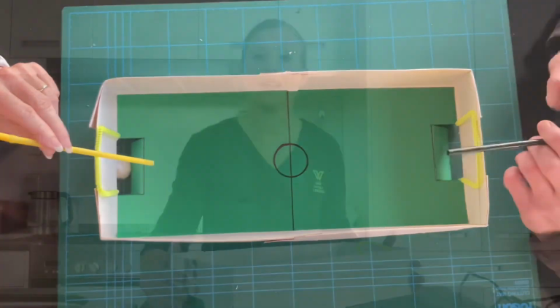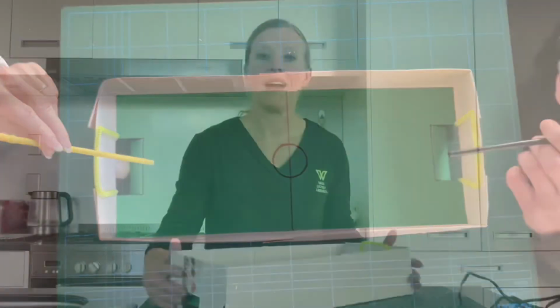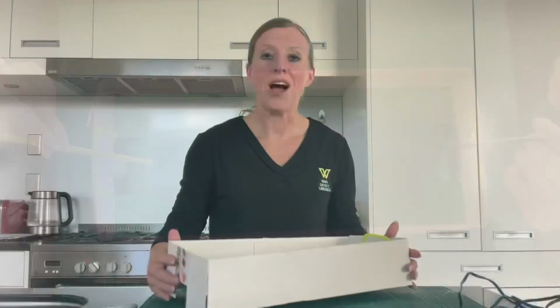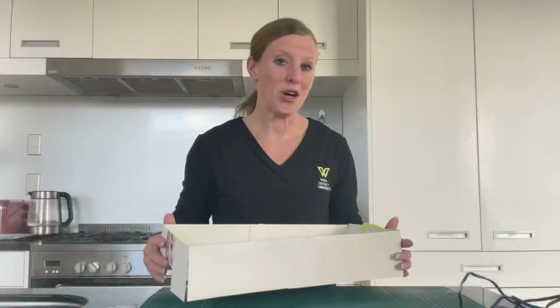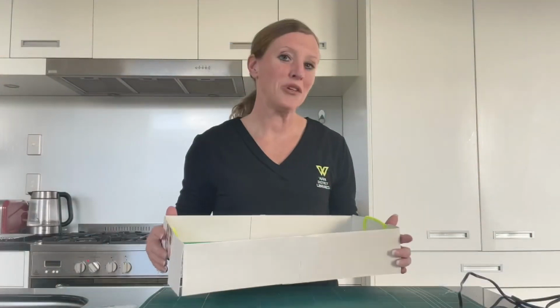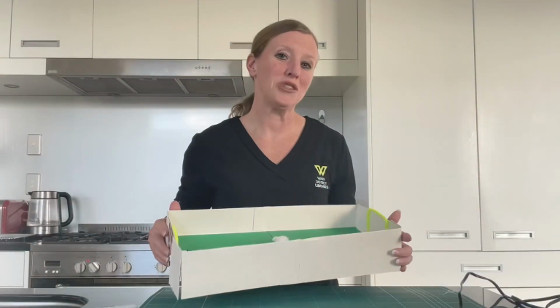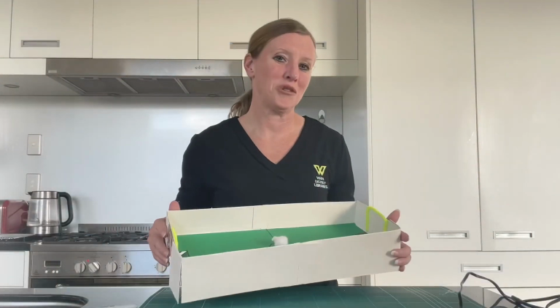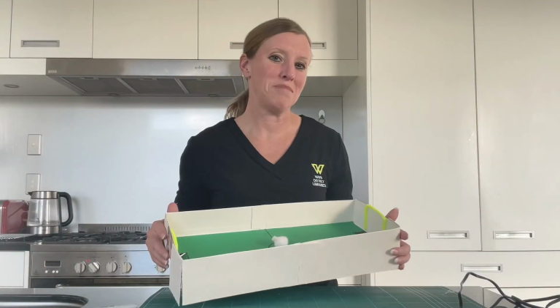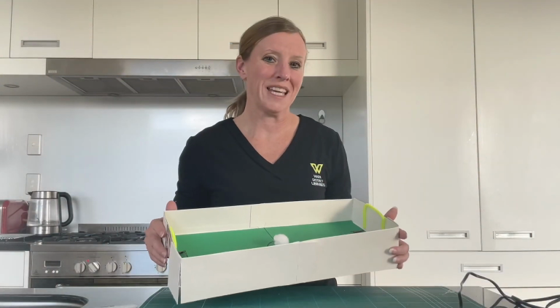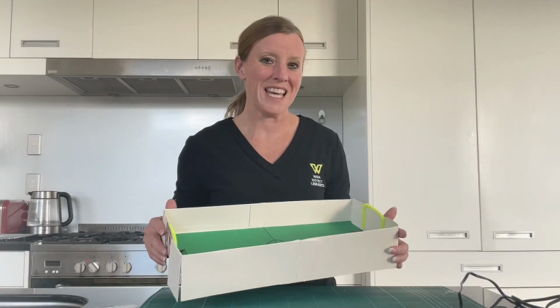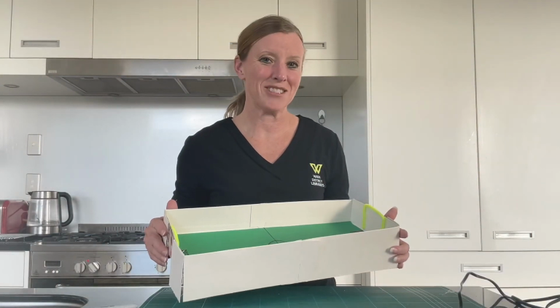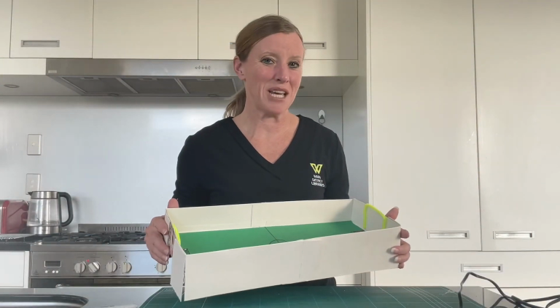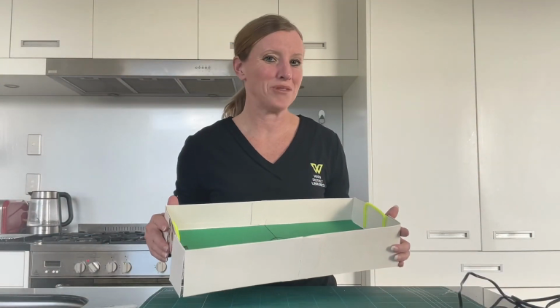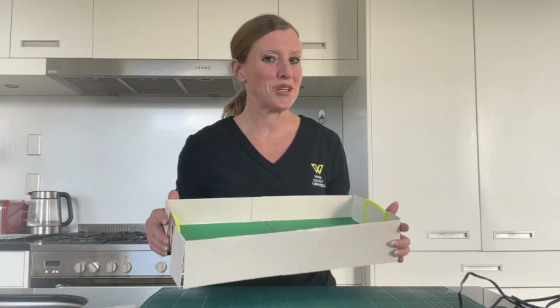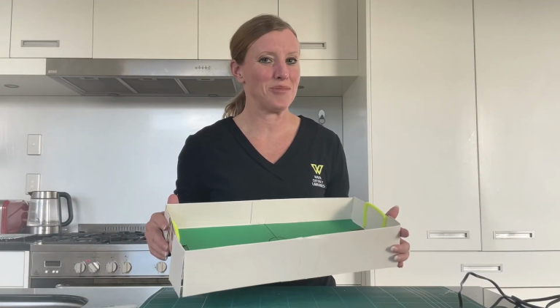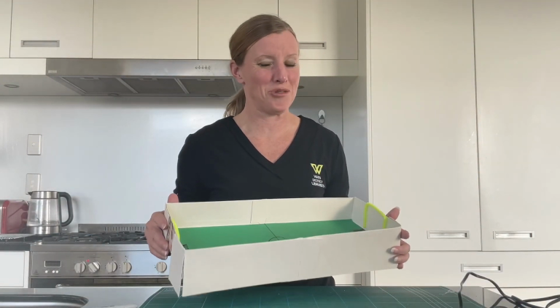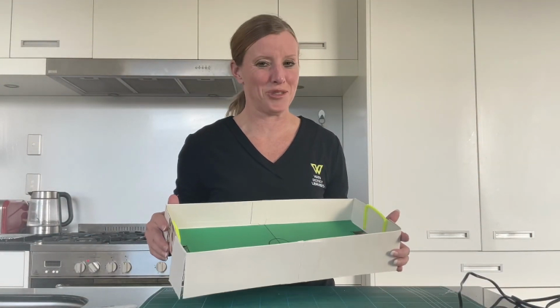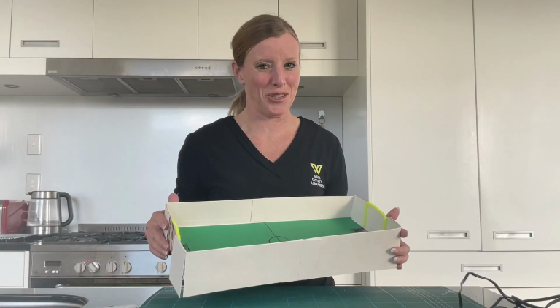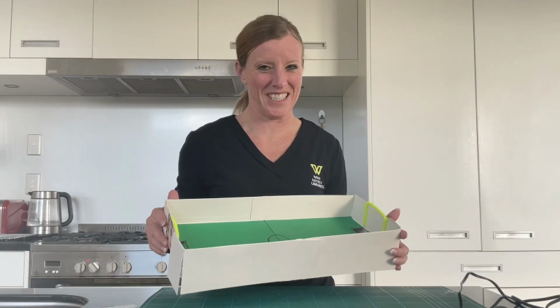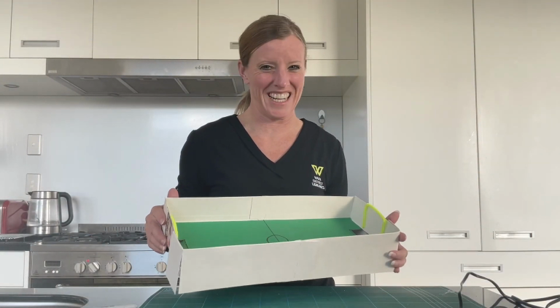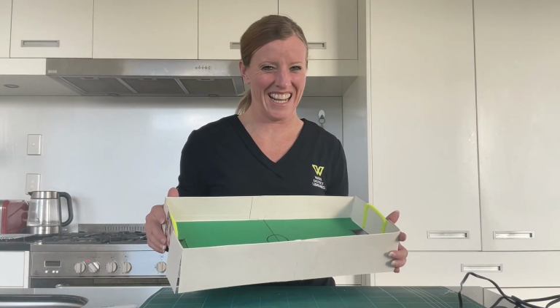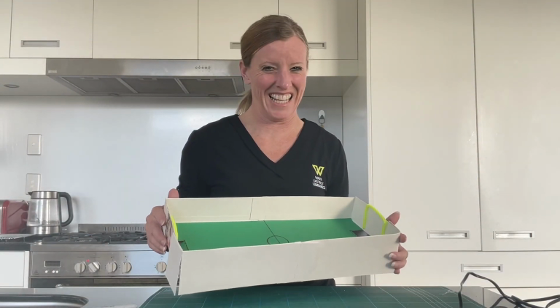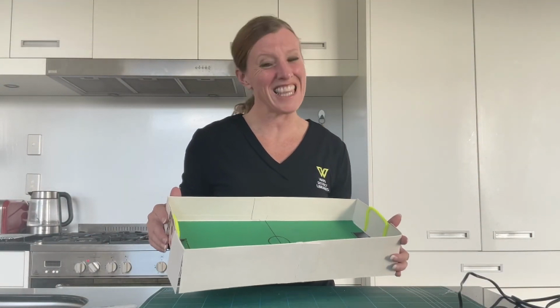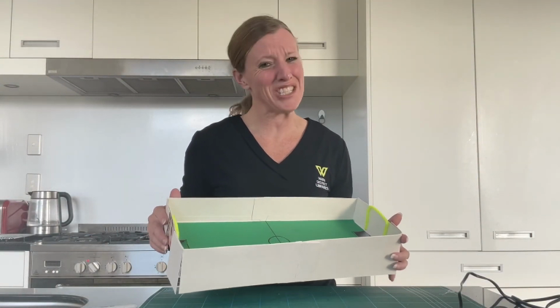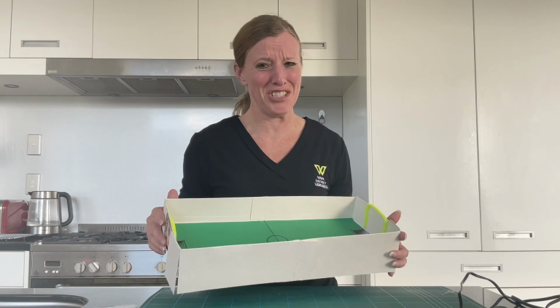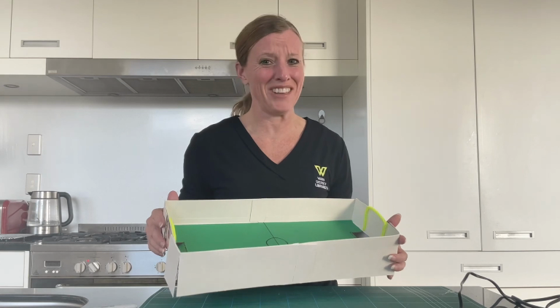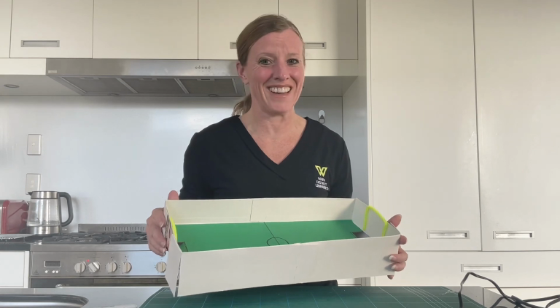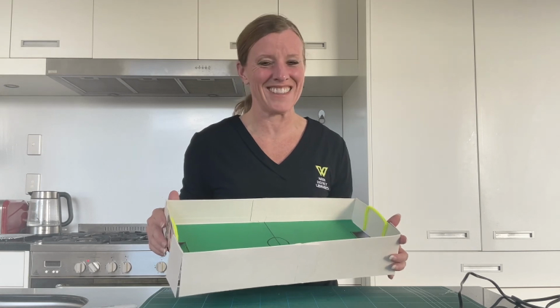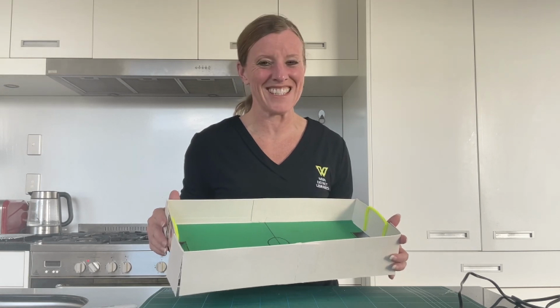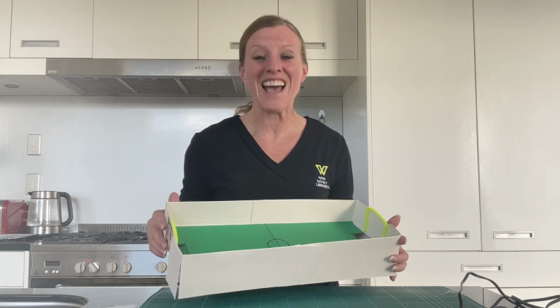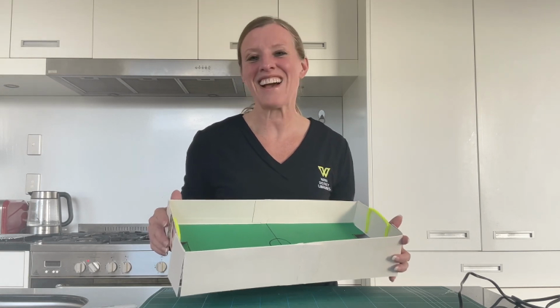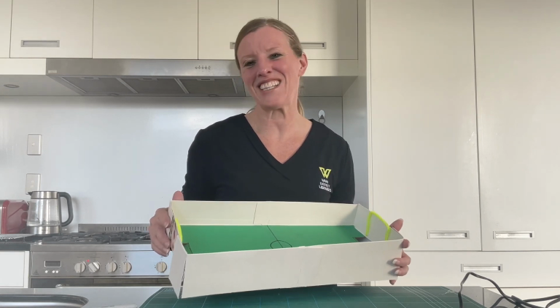I hope you've enjoyed making our tabletop straw soccer today. Thanks for joining us. Ka kite.